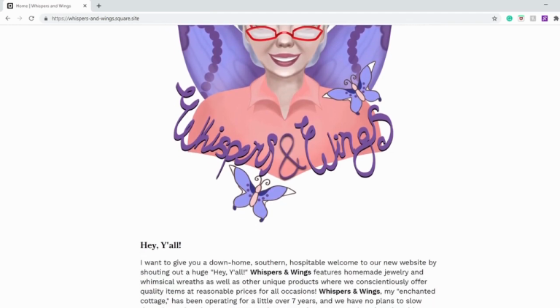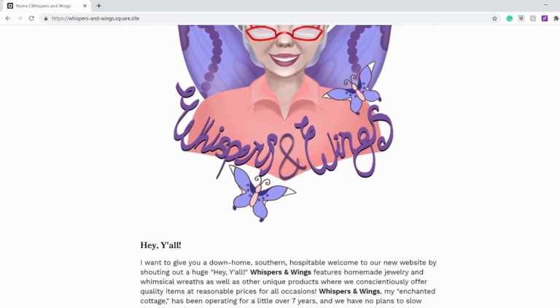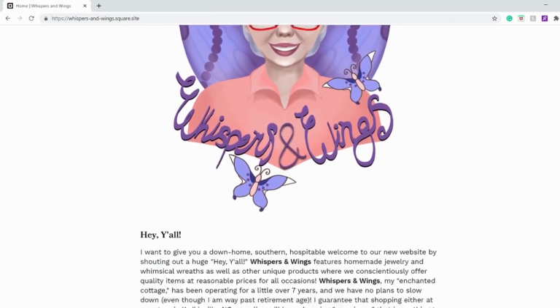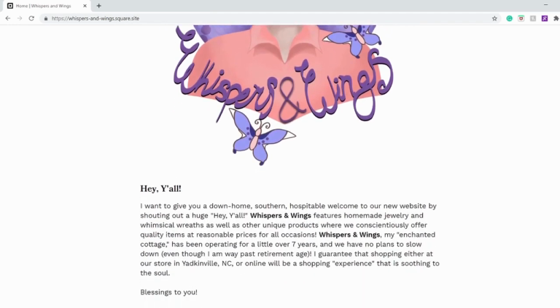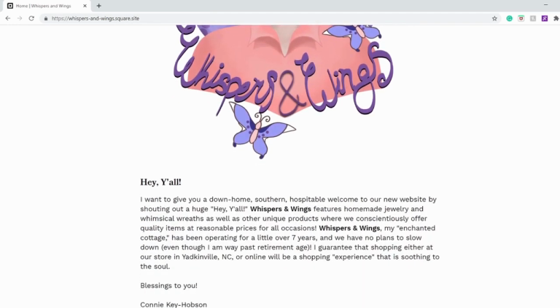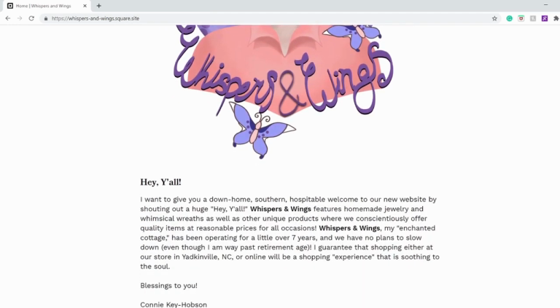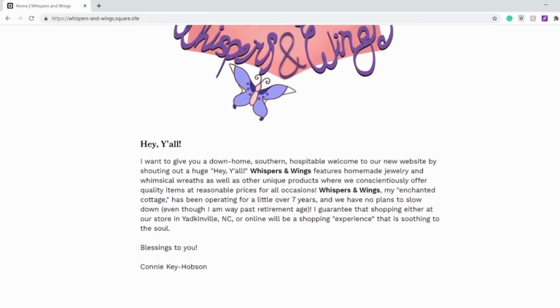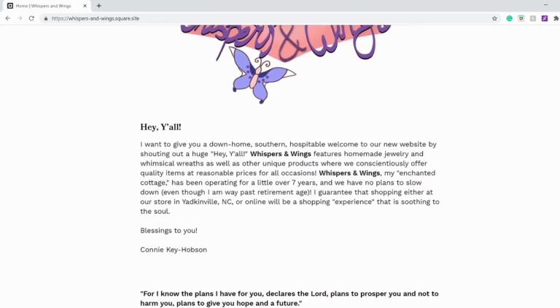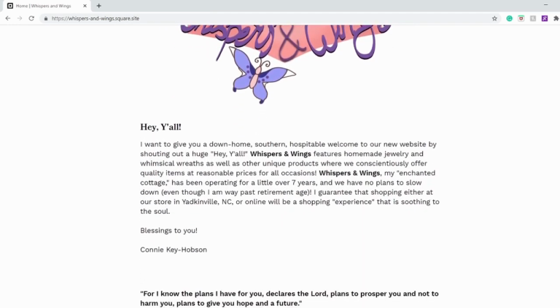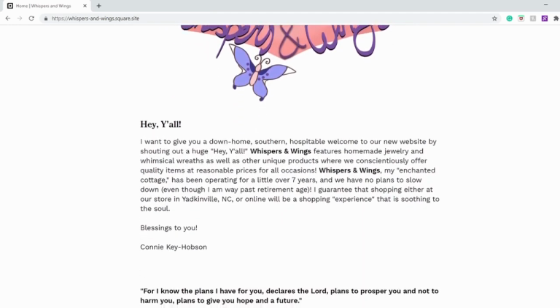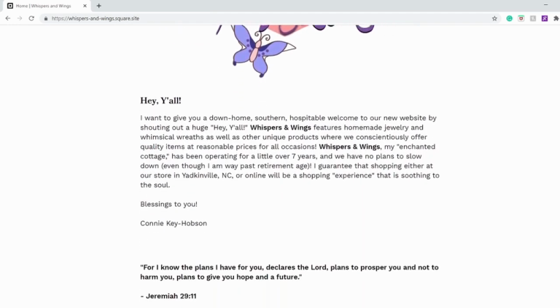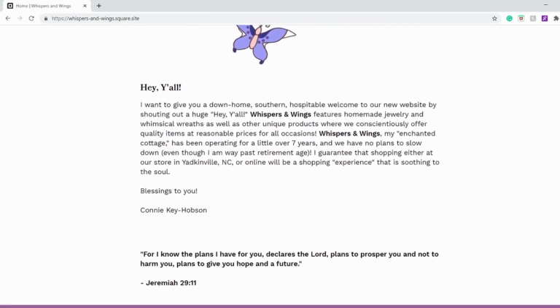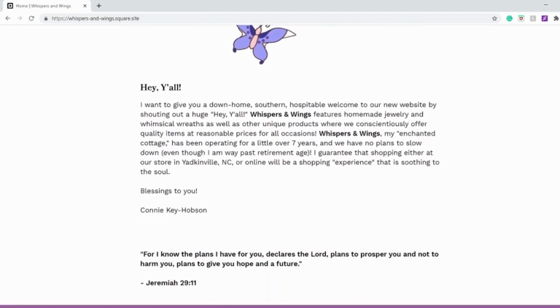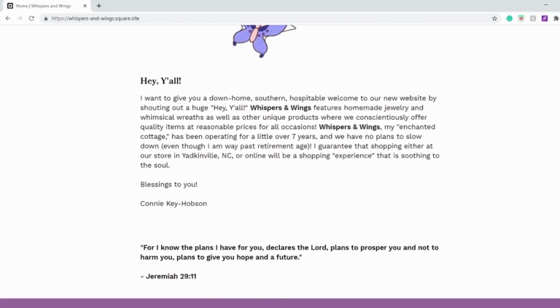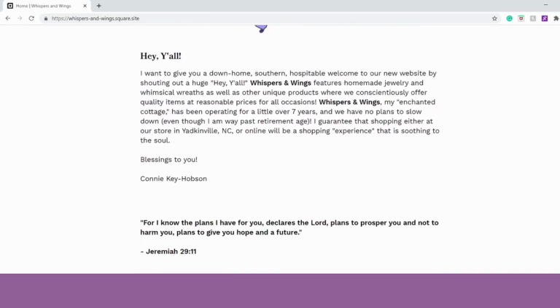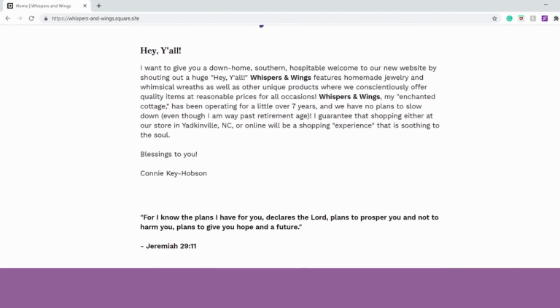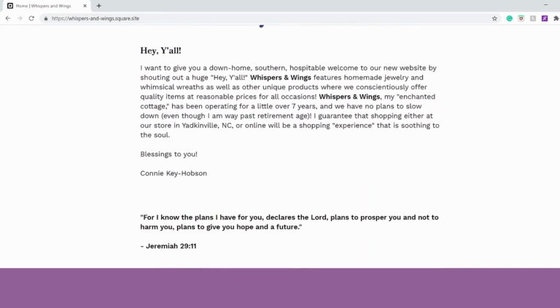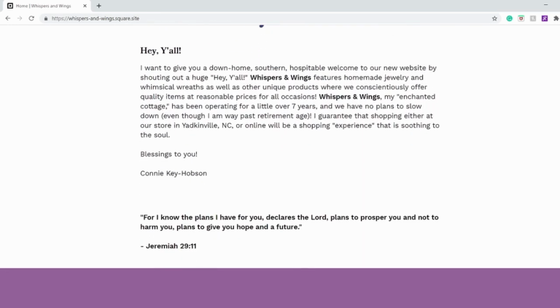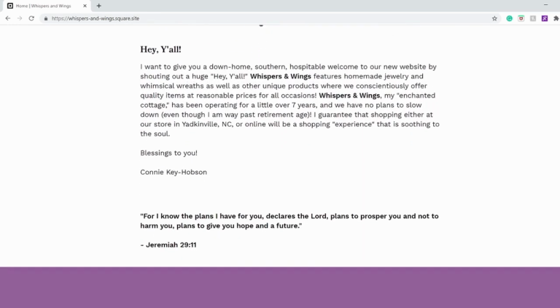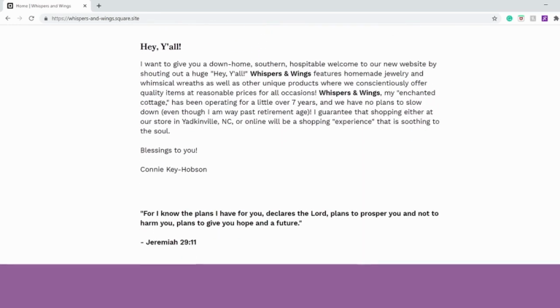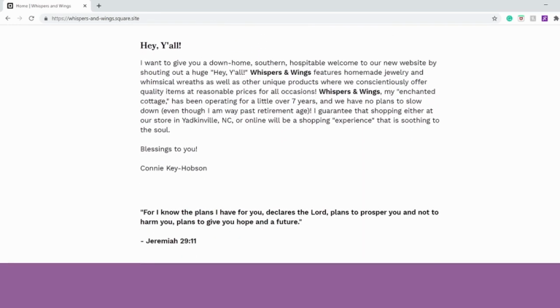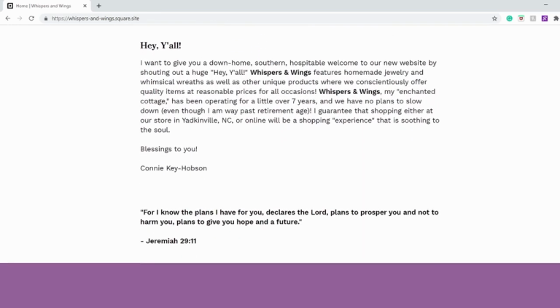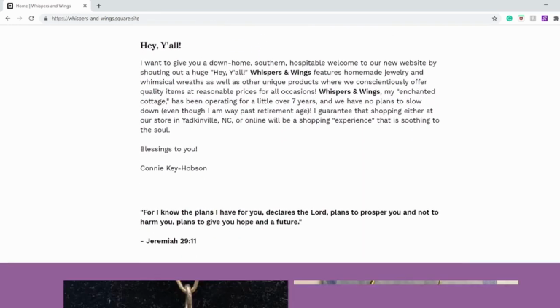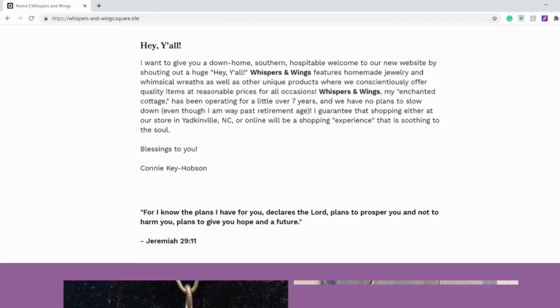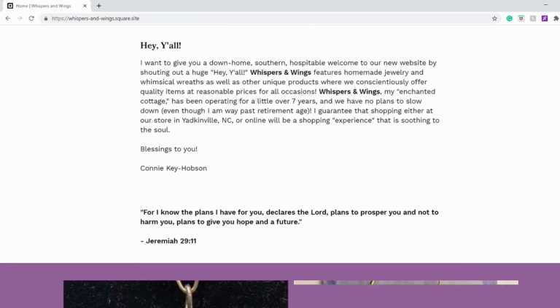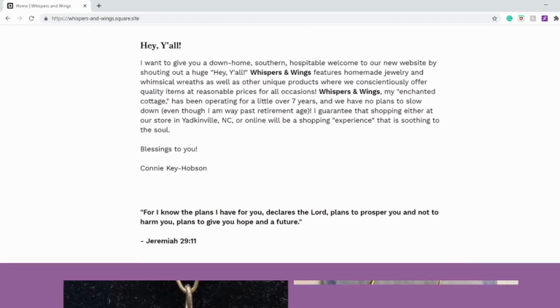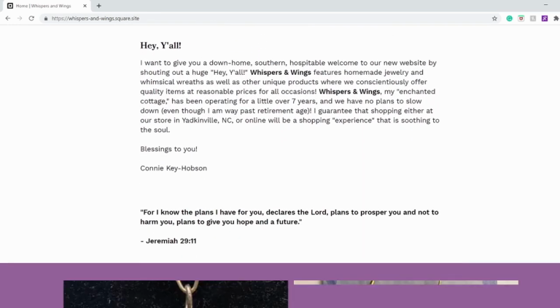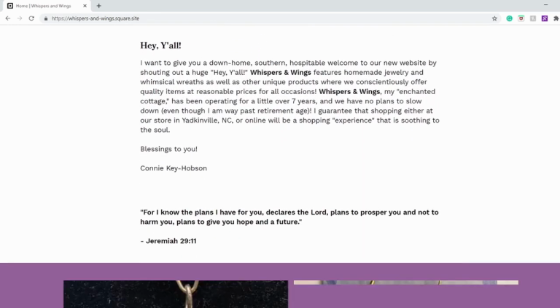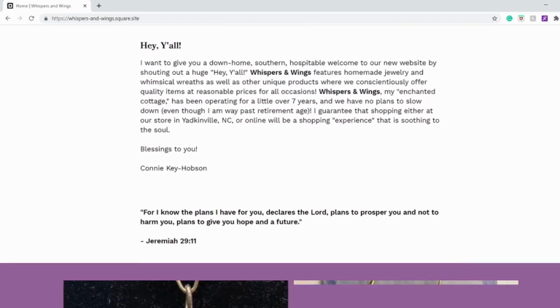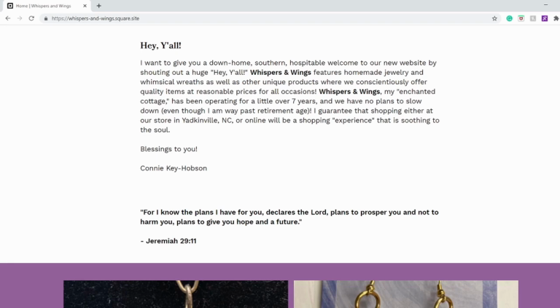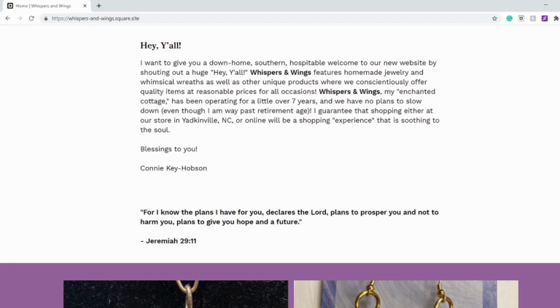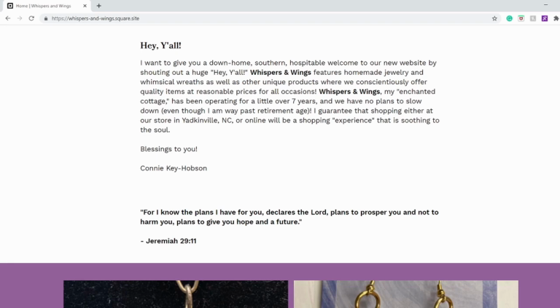And as you scroll down, there is a little introduction about Connie herself.